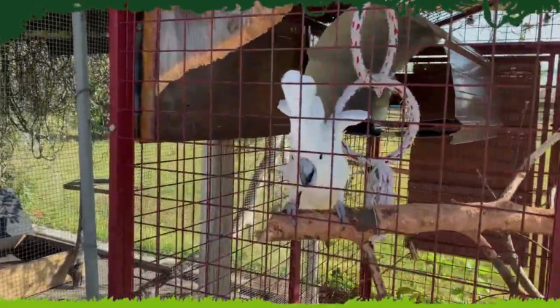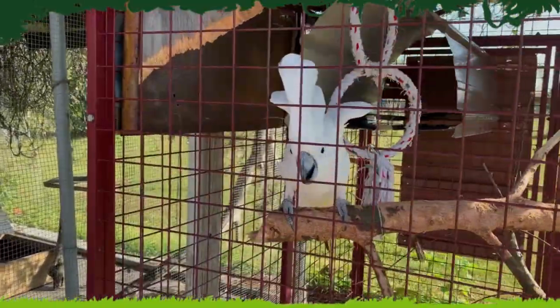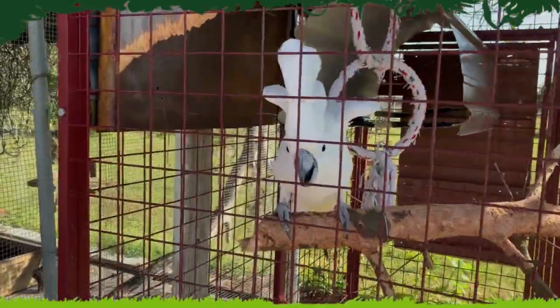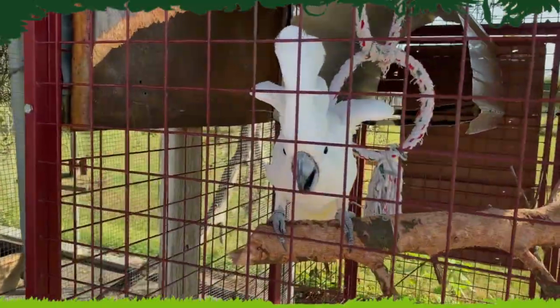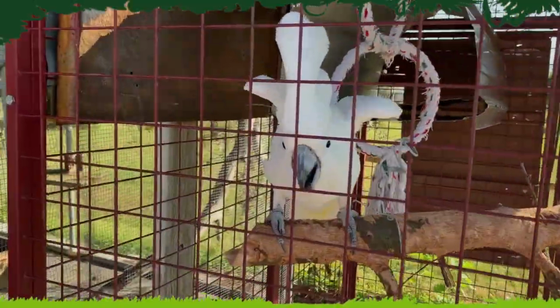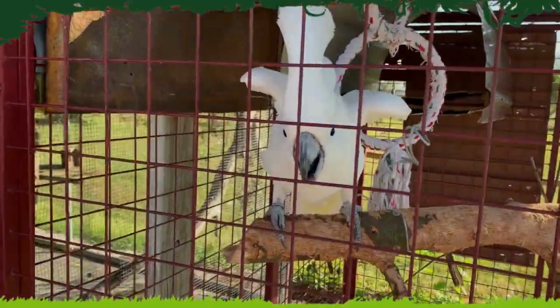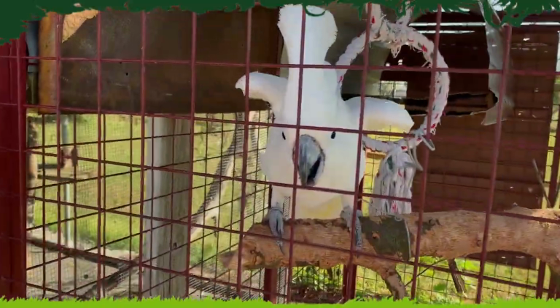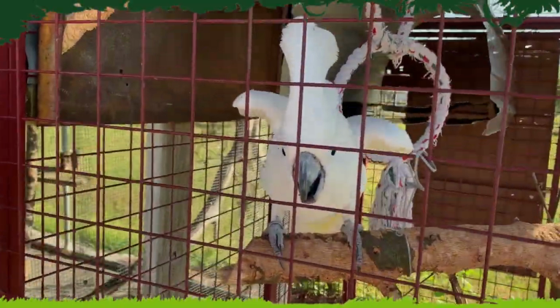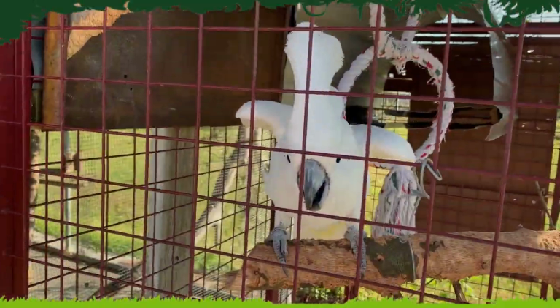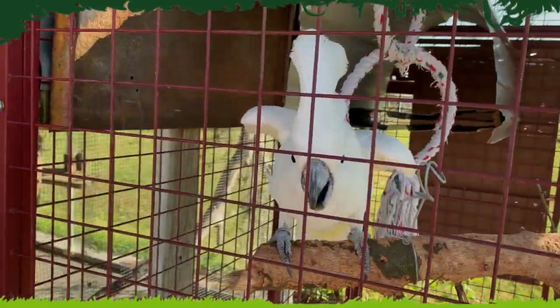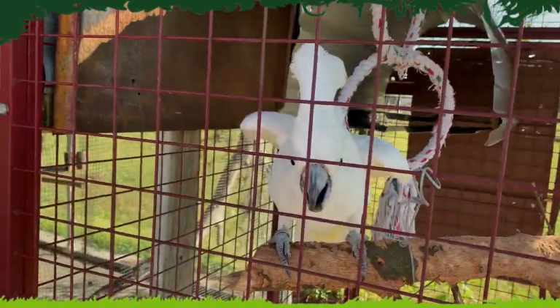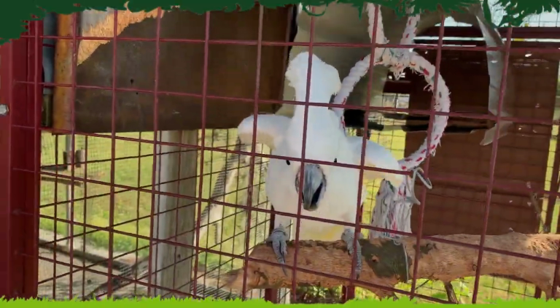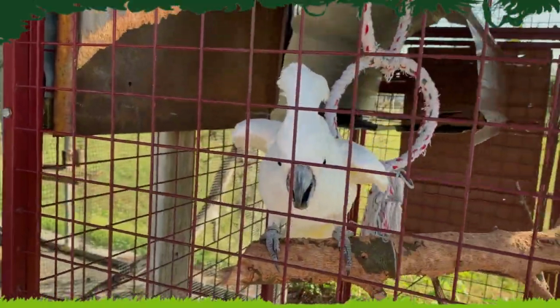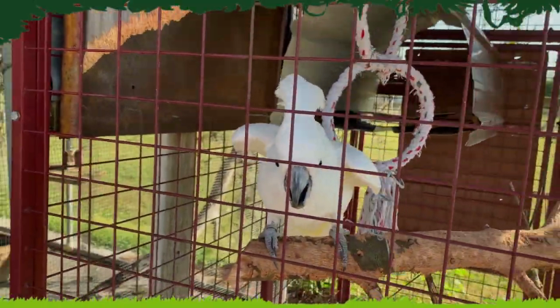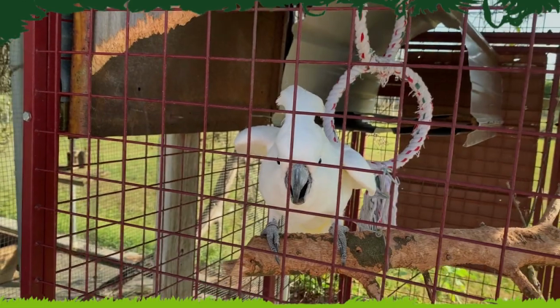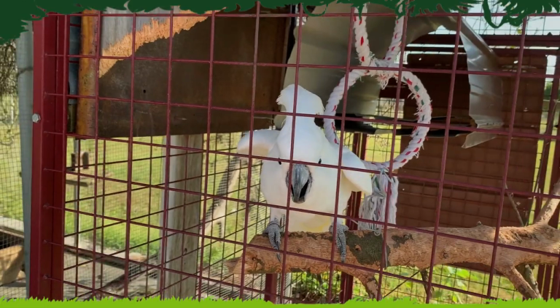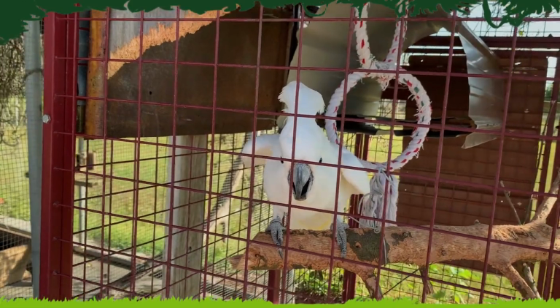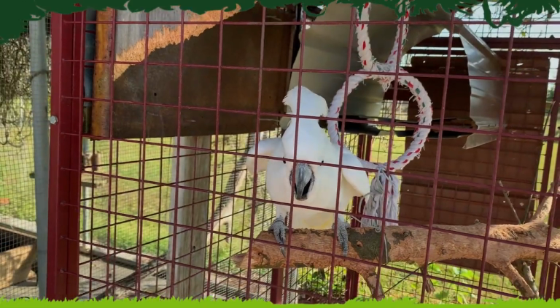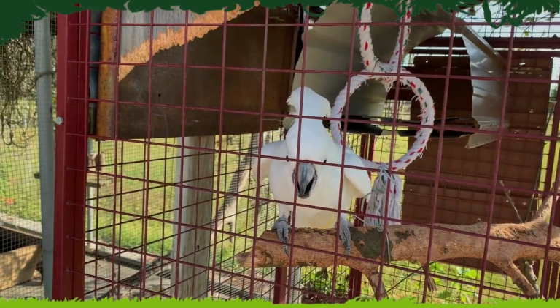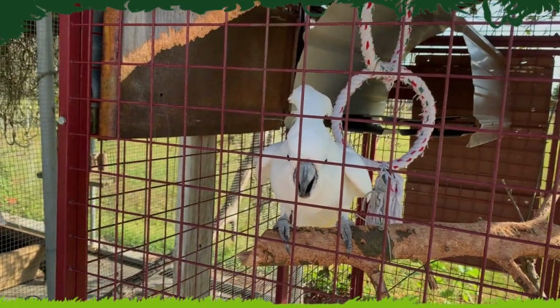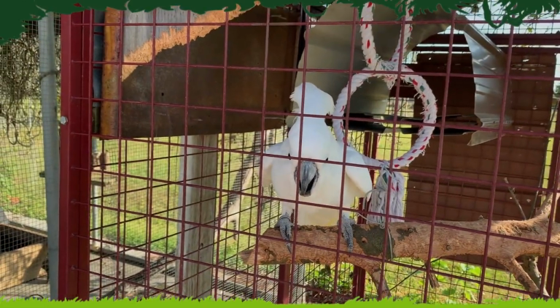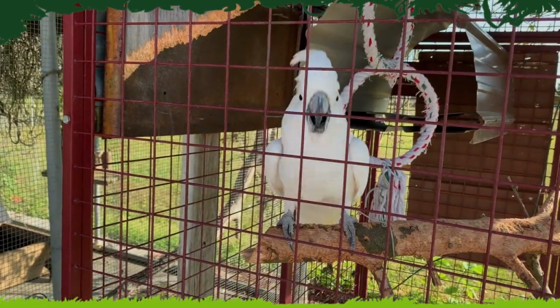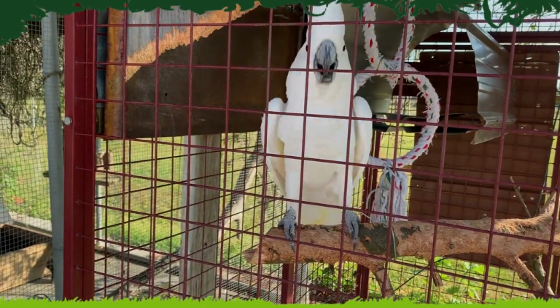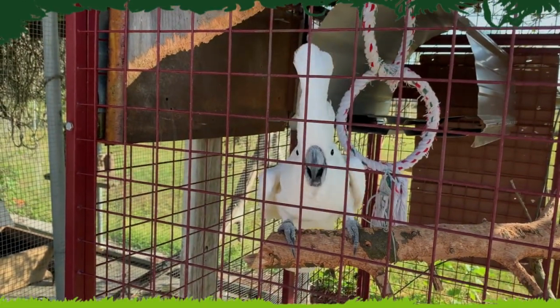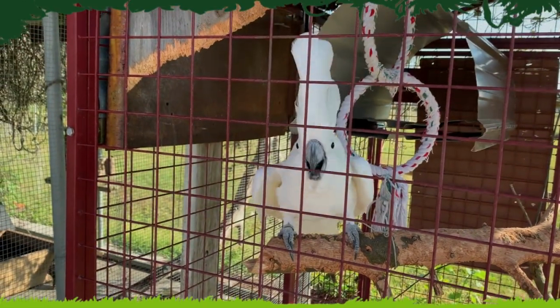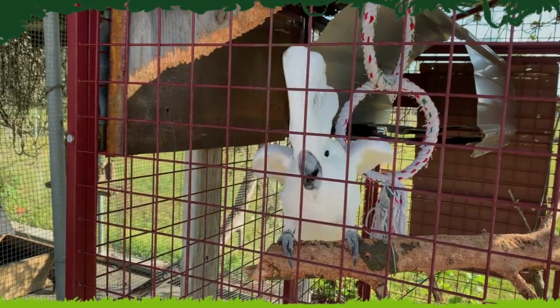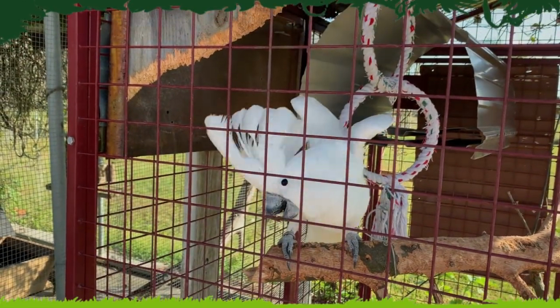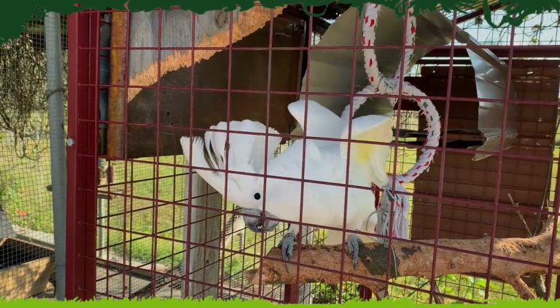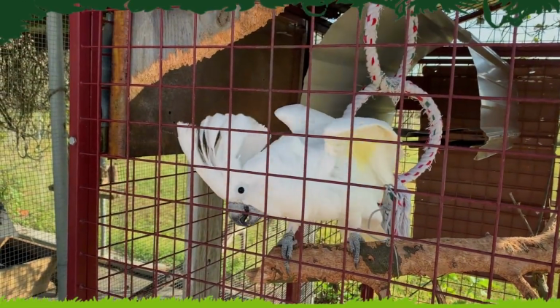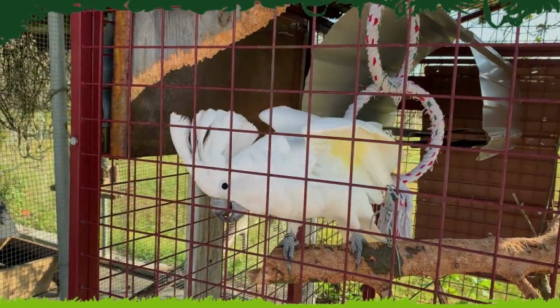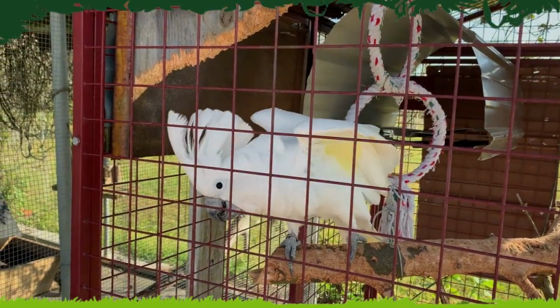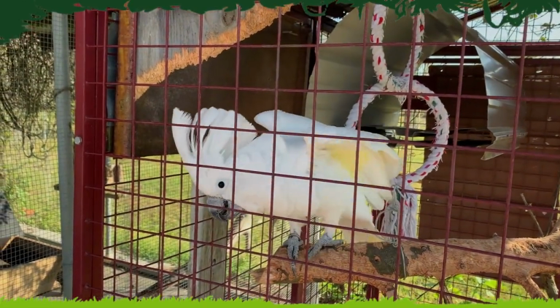He's a very playful parrot and he's pretty nice too. See you later, Orlando. Bye, Orlando.